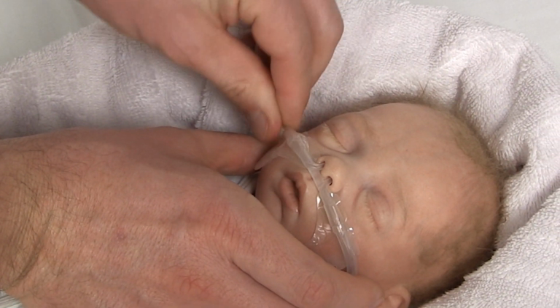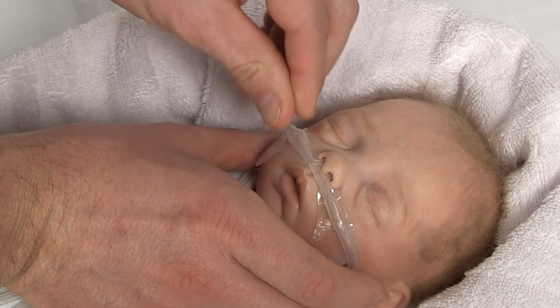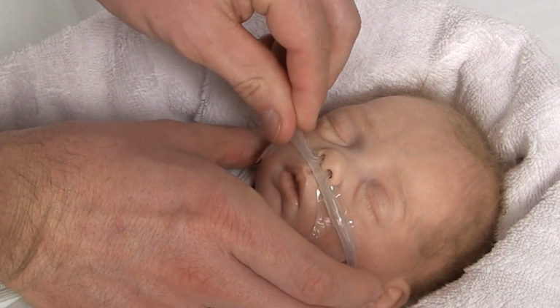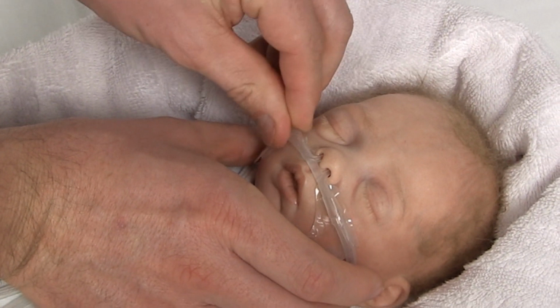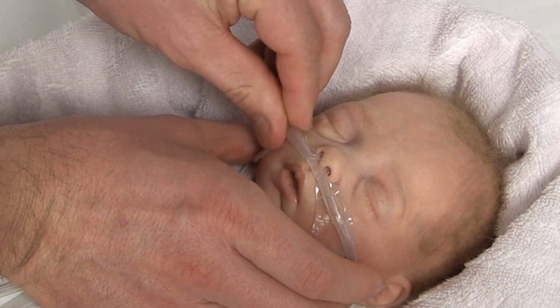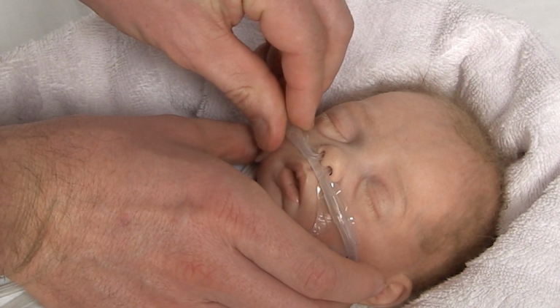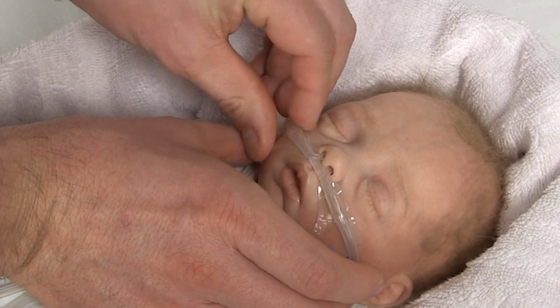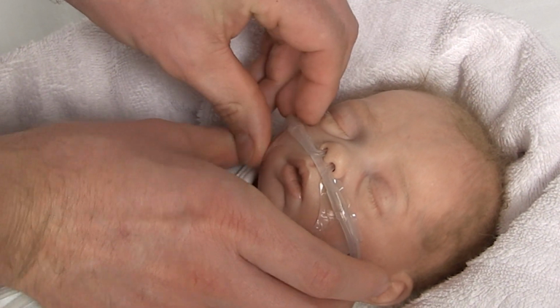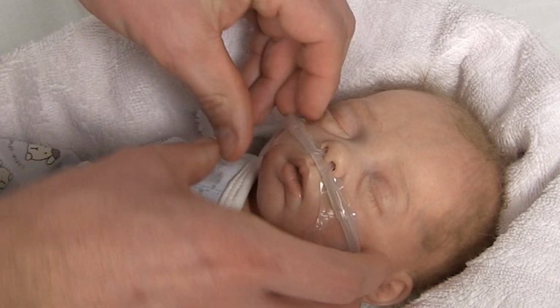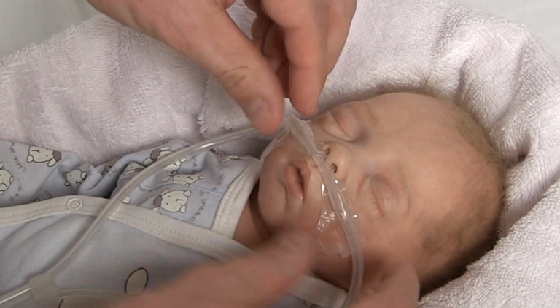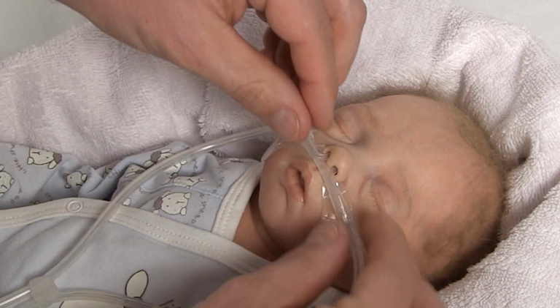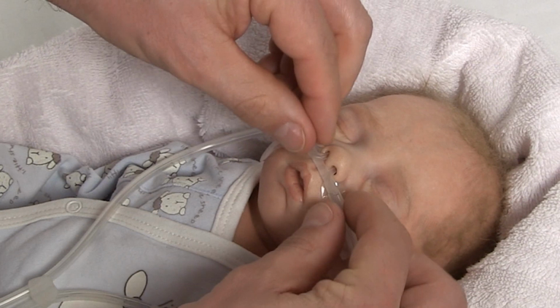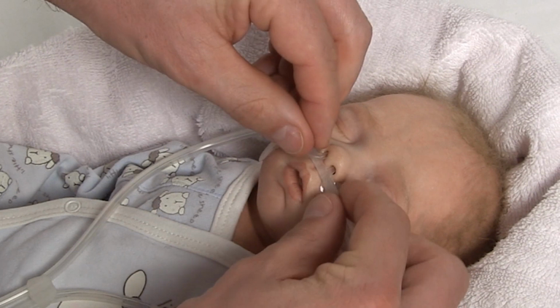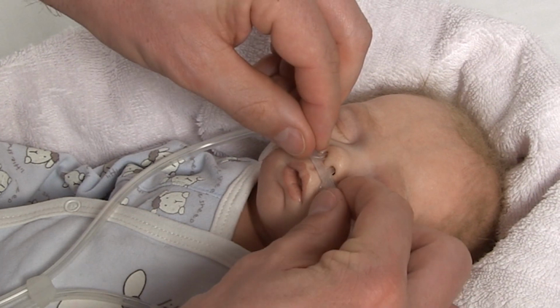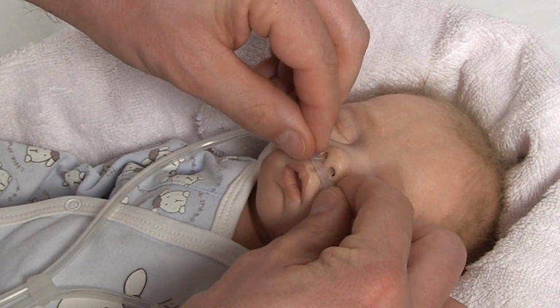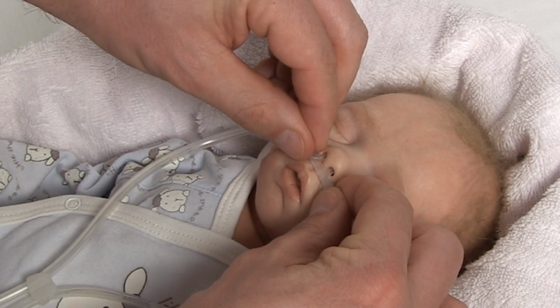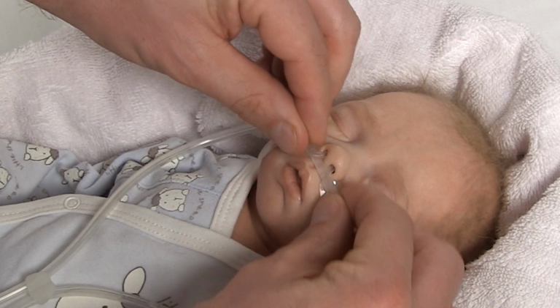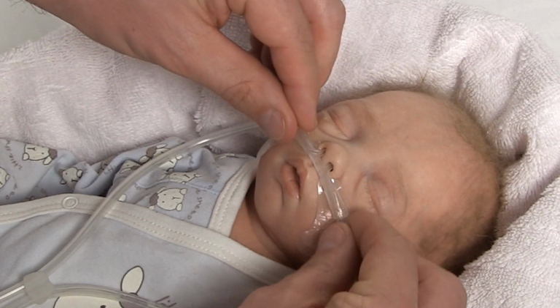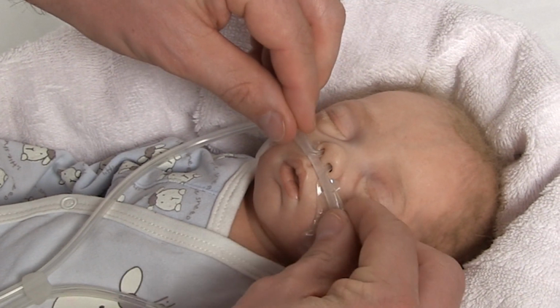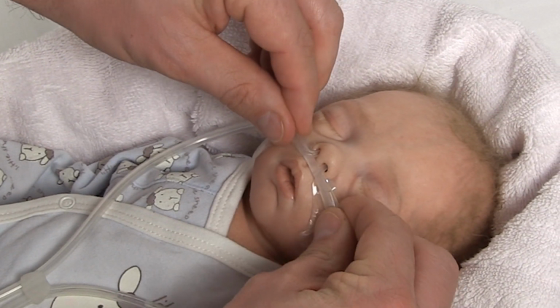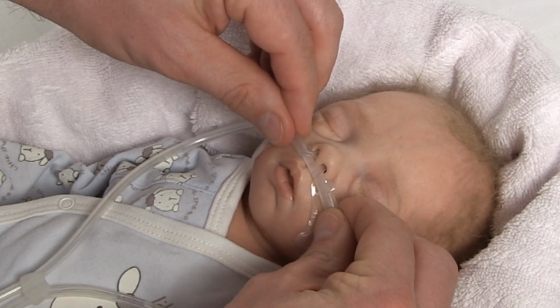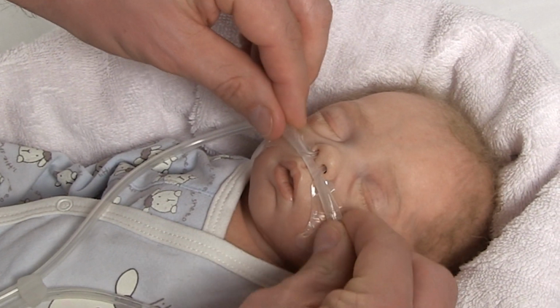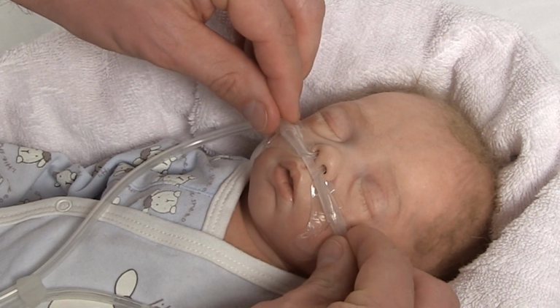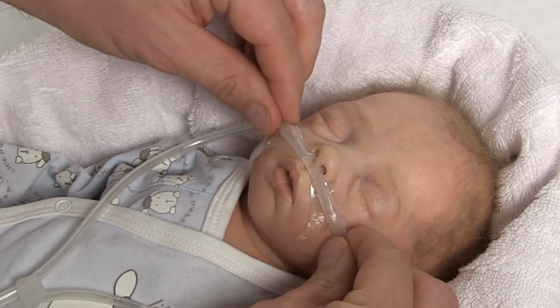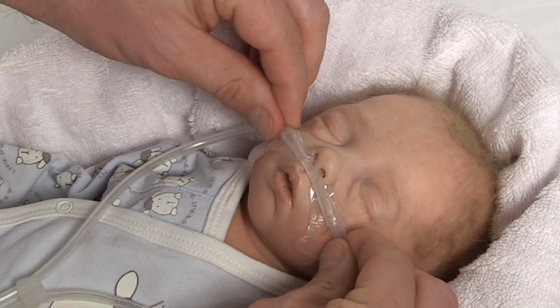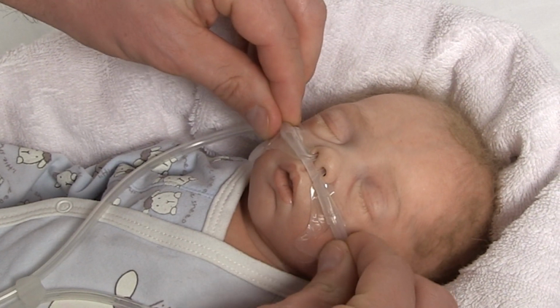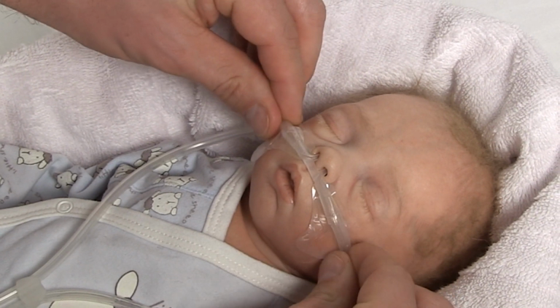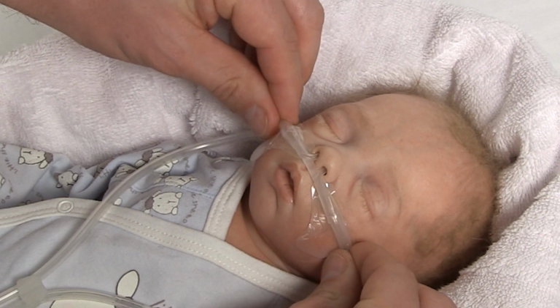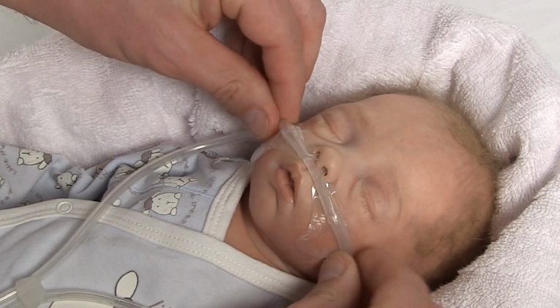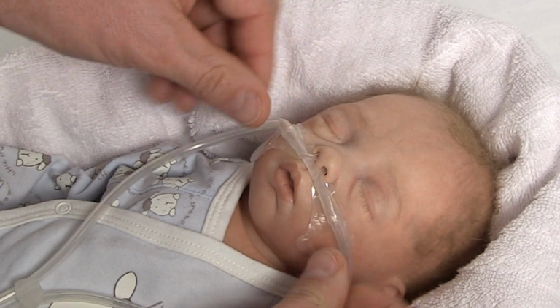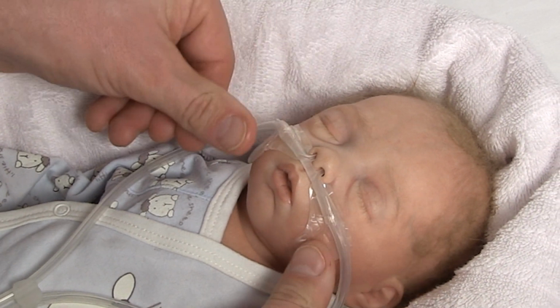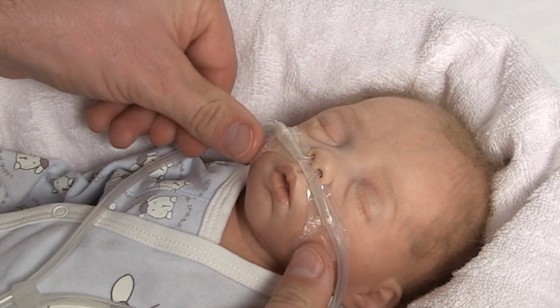Check the position of the cannula and correct it if necessary simply by peeling back the hydrocolloid pads.